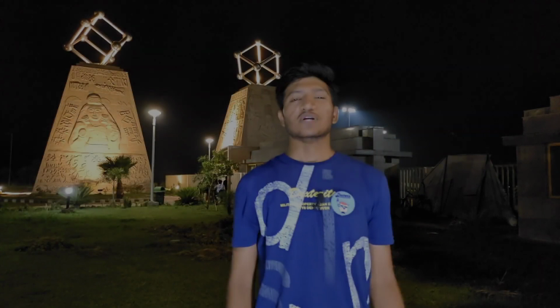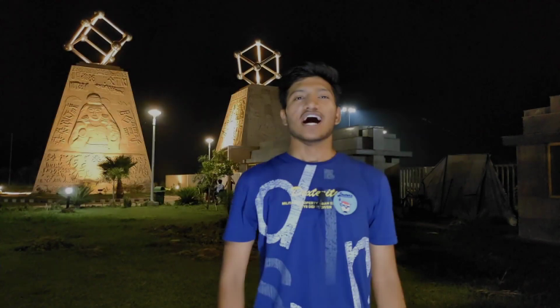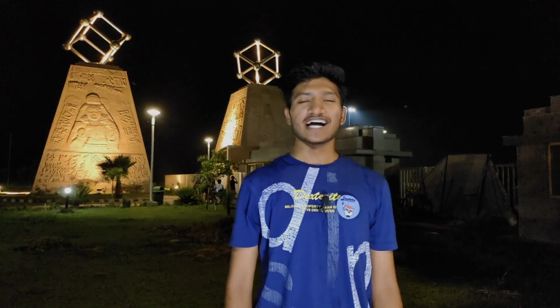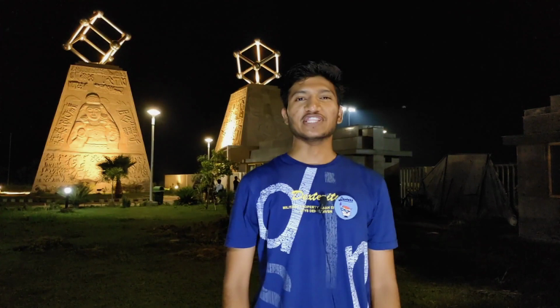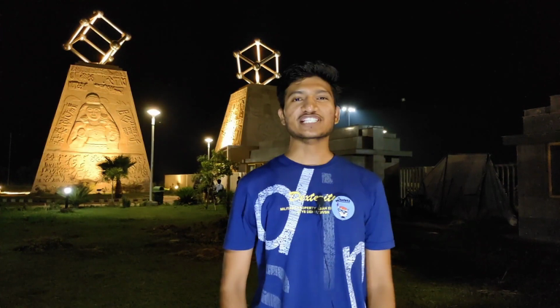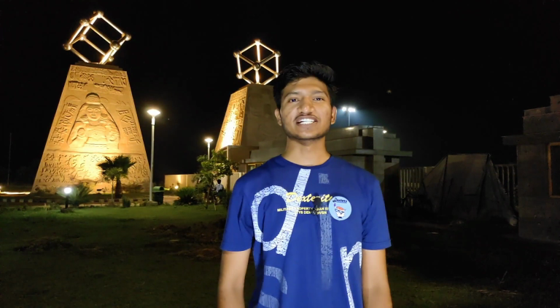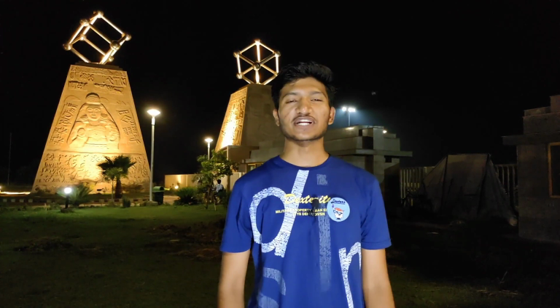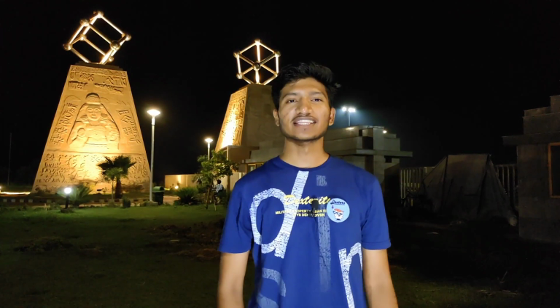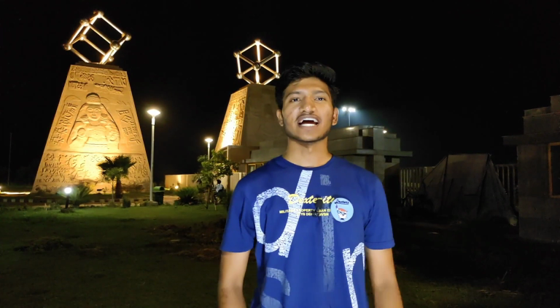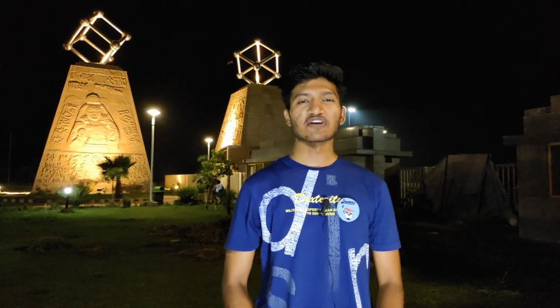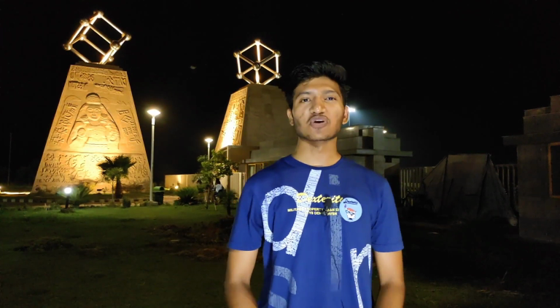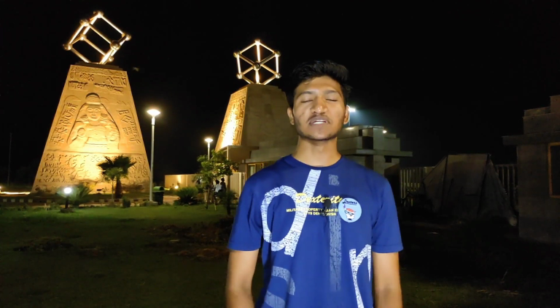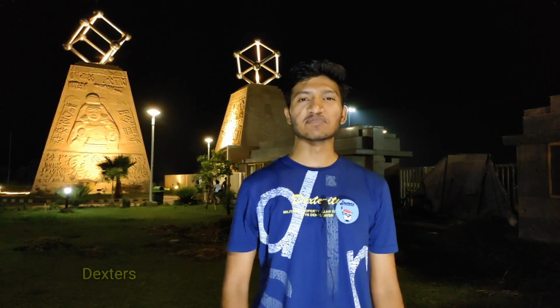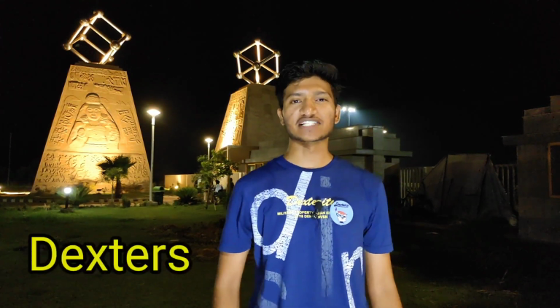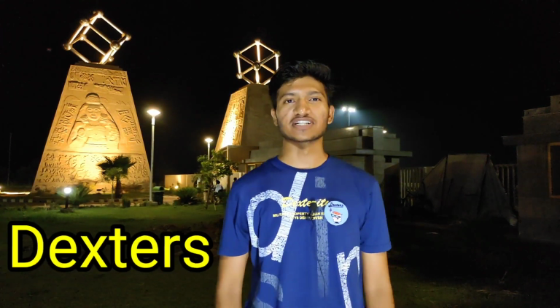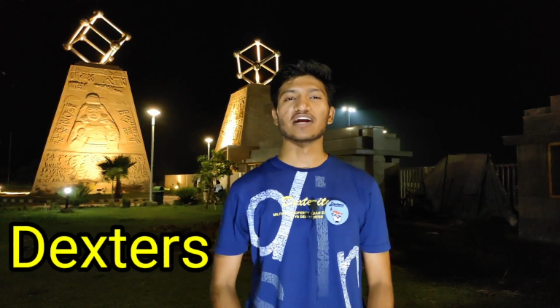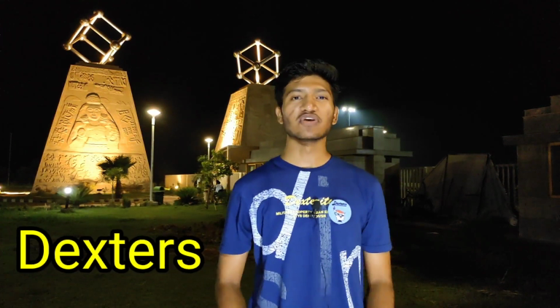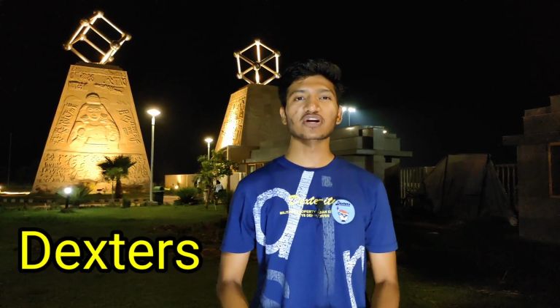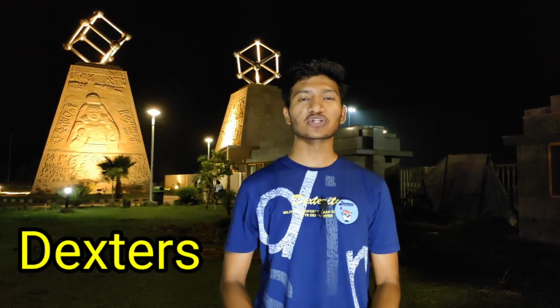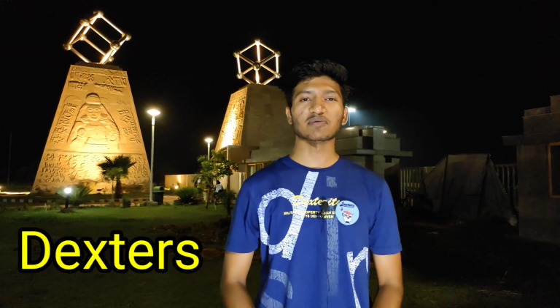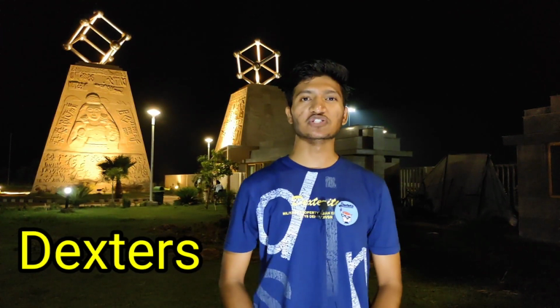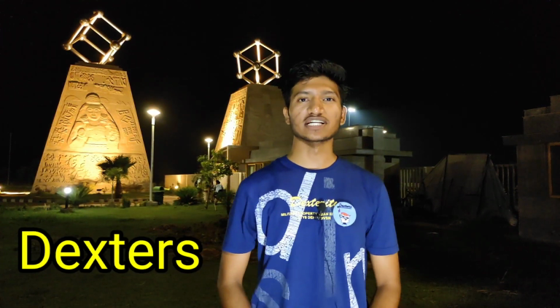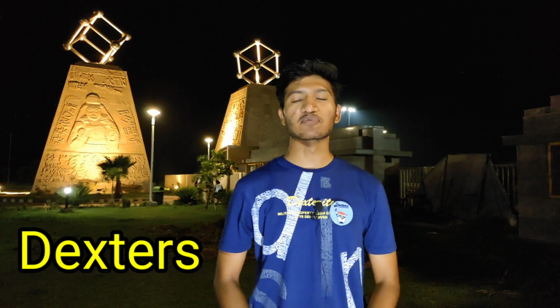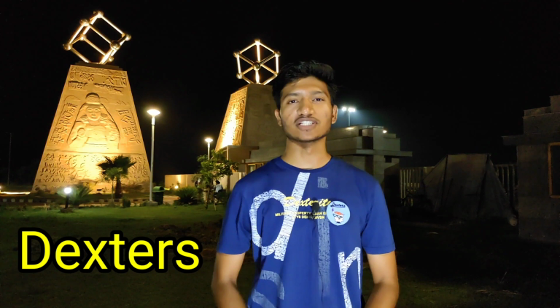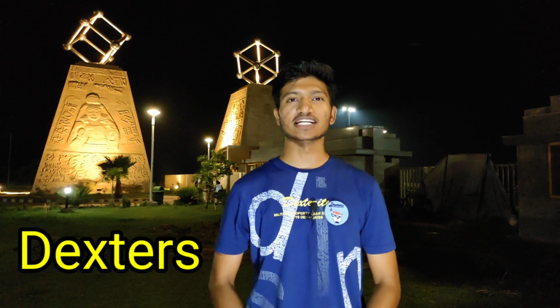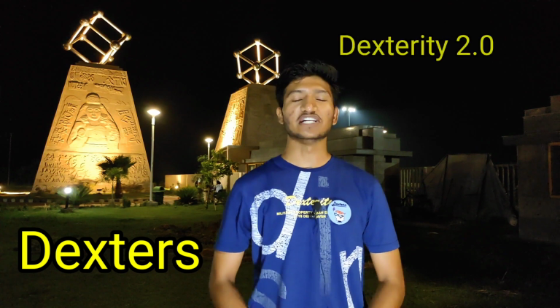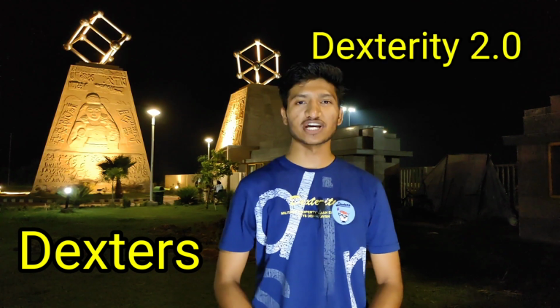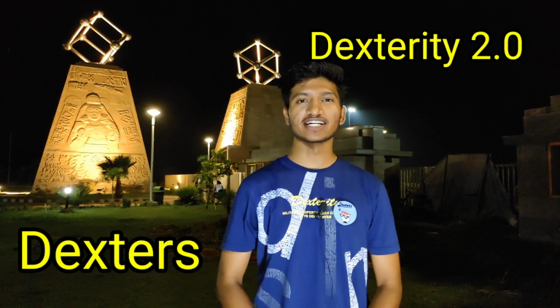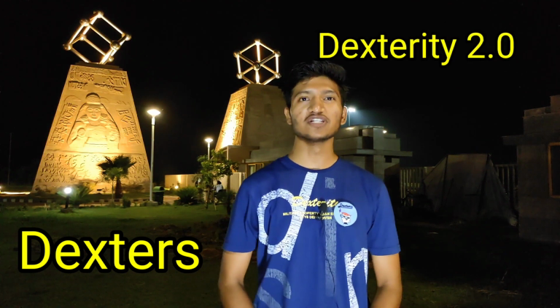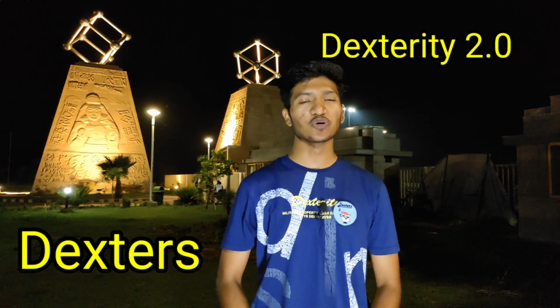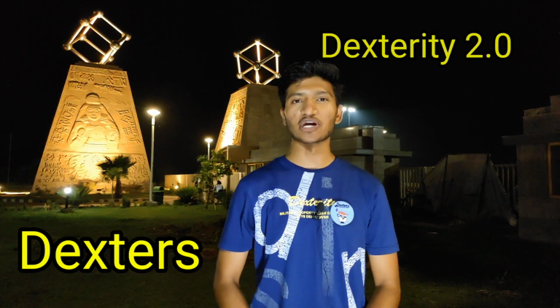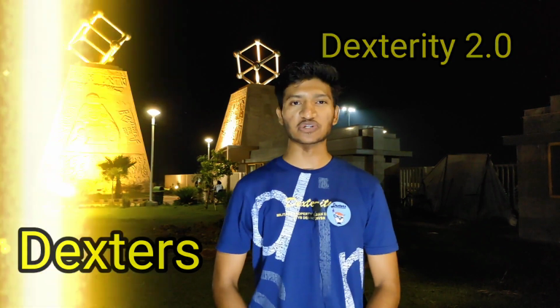Hi, this is Krishan Khan and I'm from Team Dexter. We are going to demonstrate our project, Dexterity 2.0.